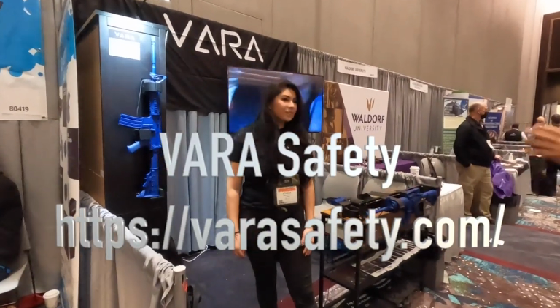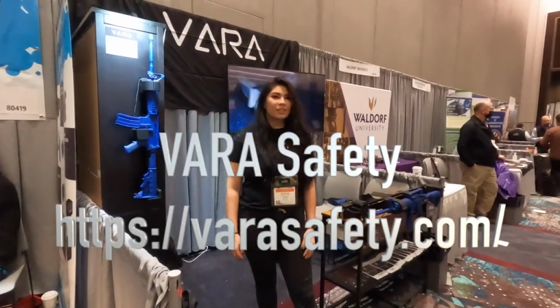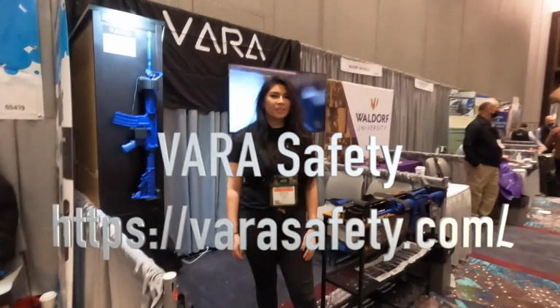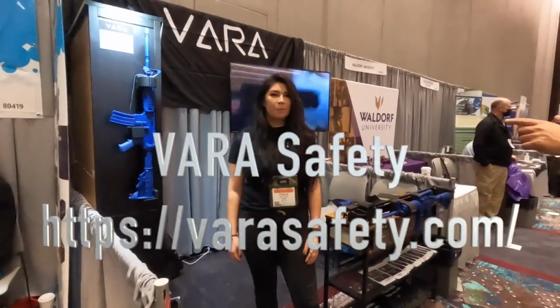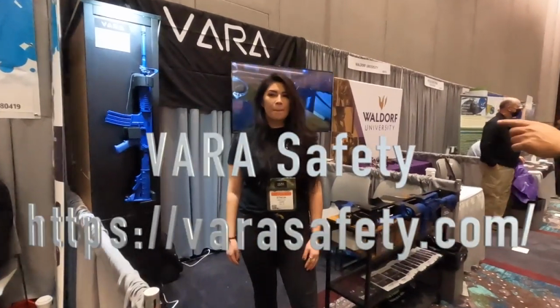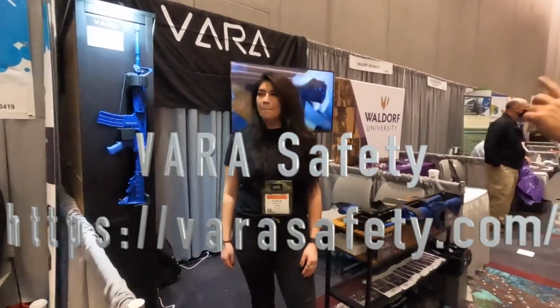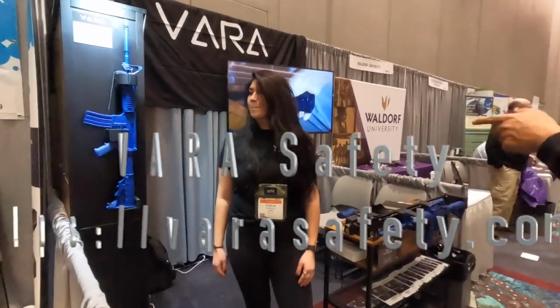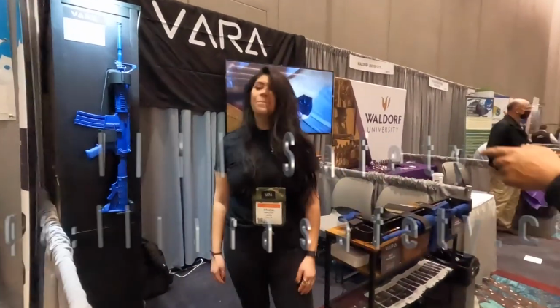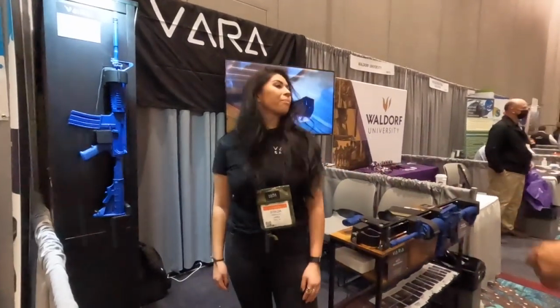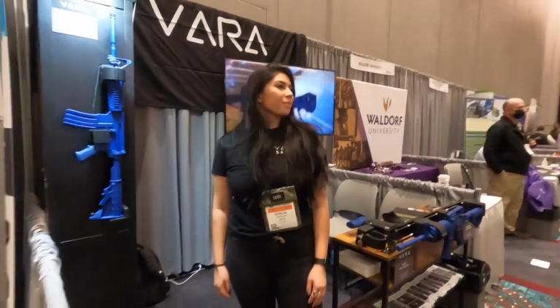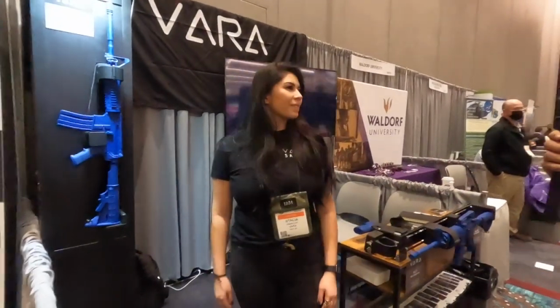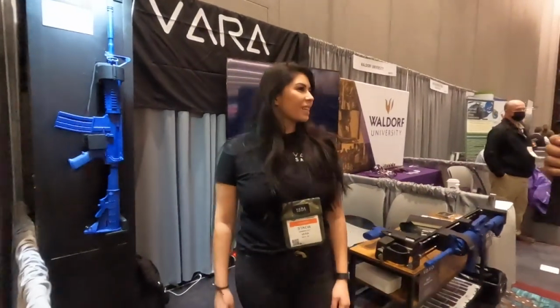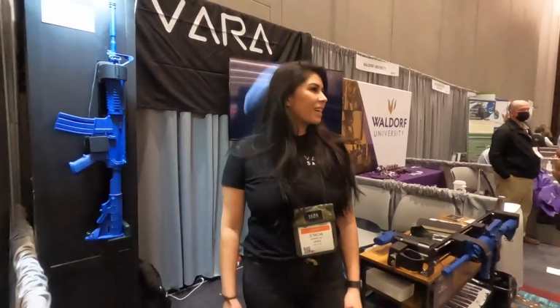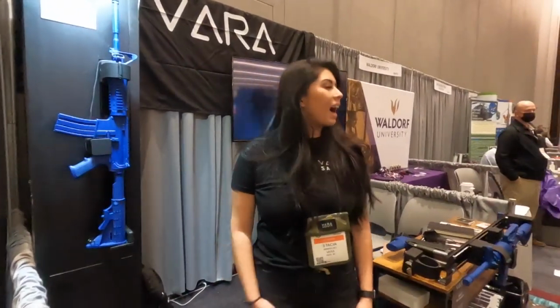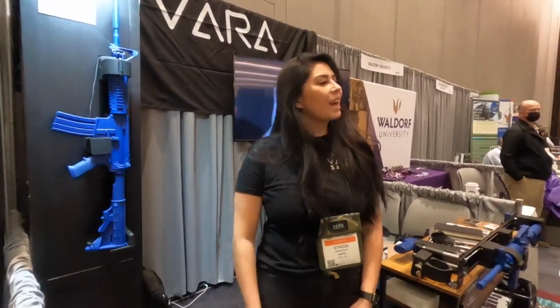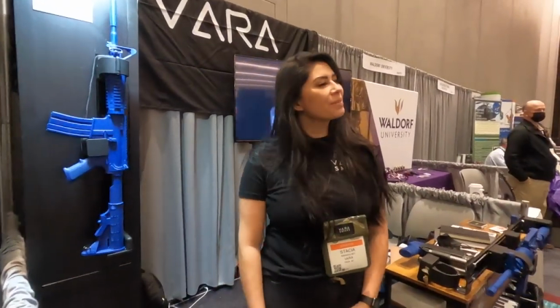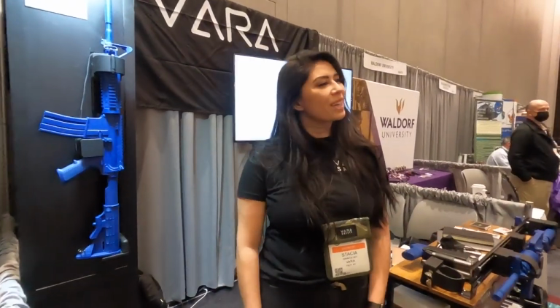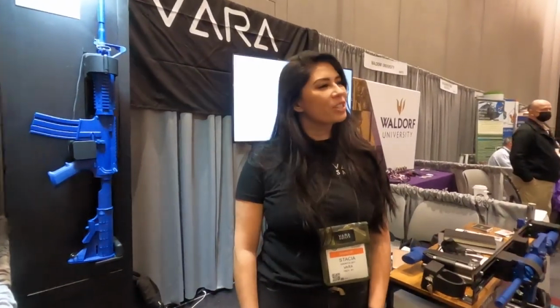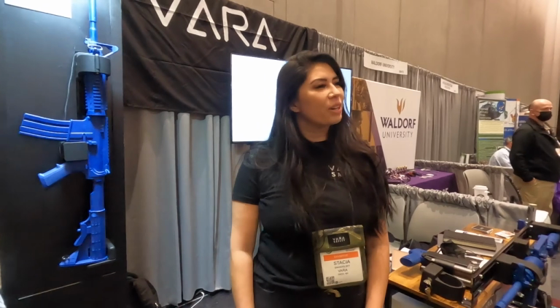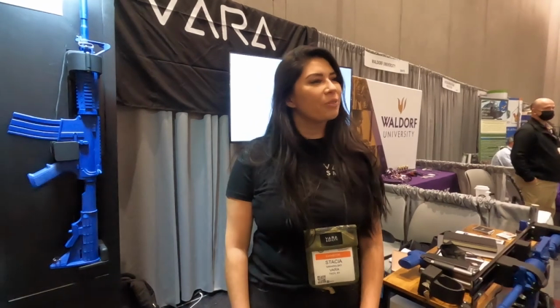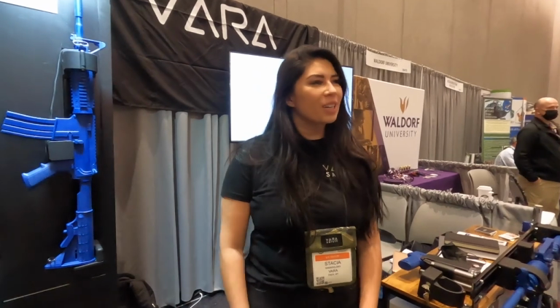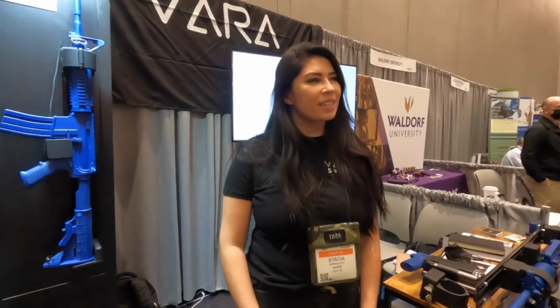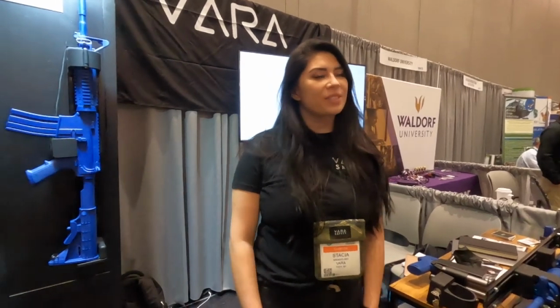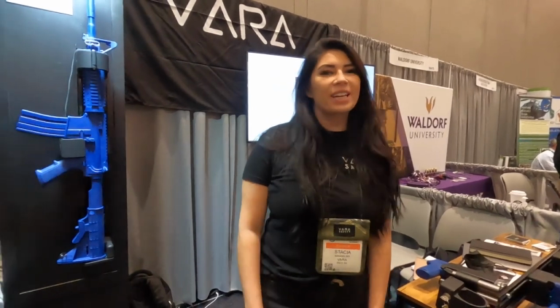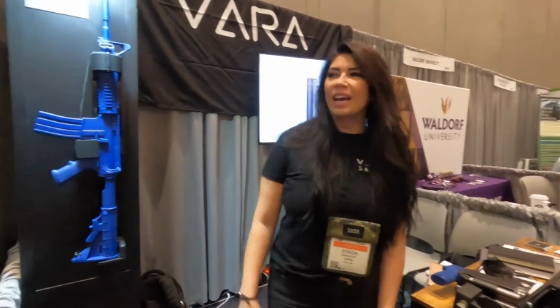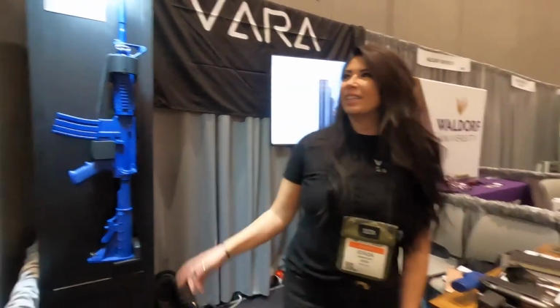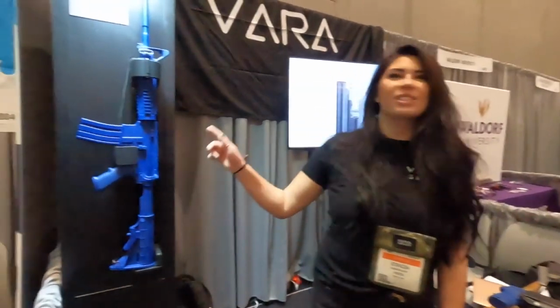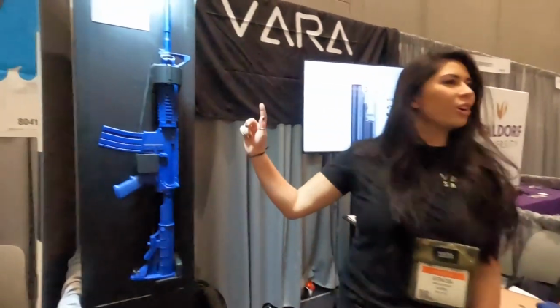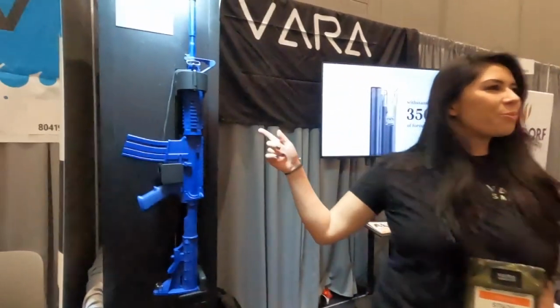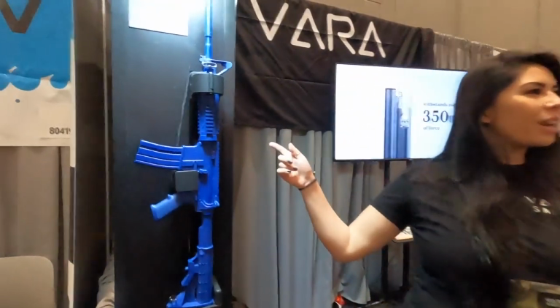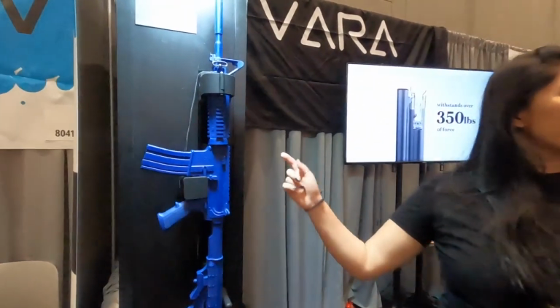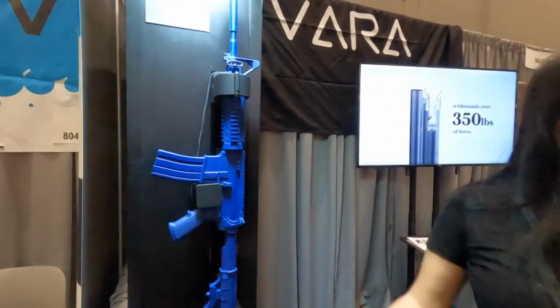Biometric locks. I'm Stacia with VARS Safety and this is our new product rack.